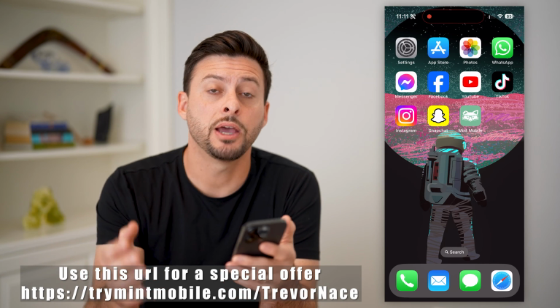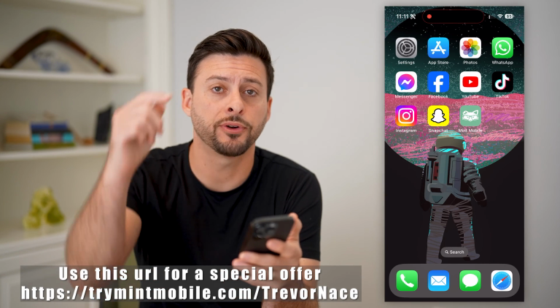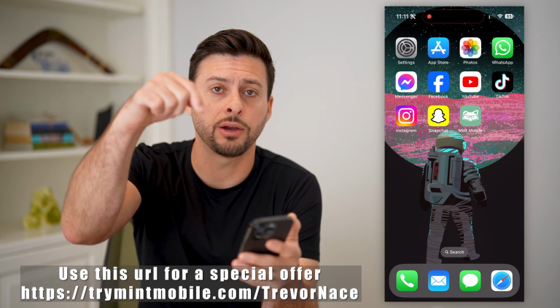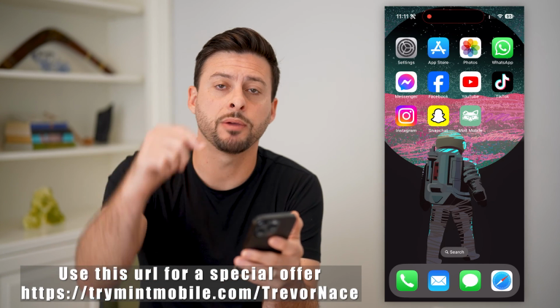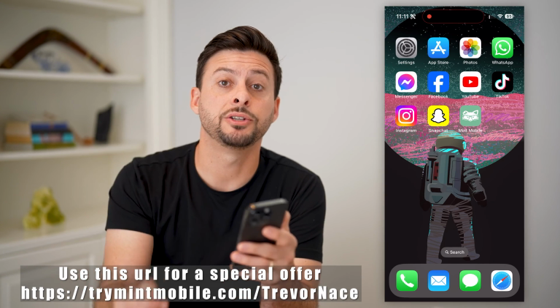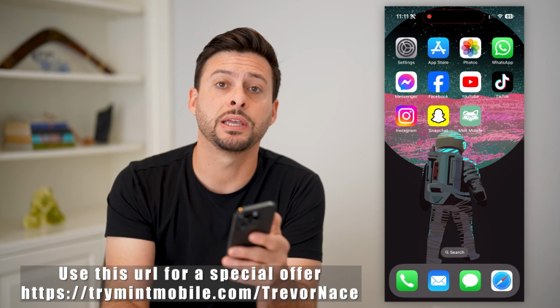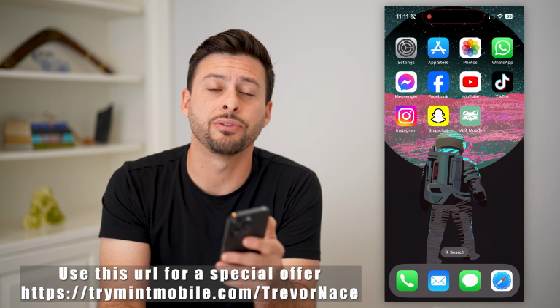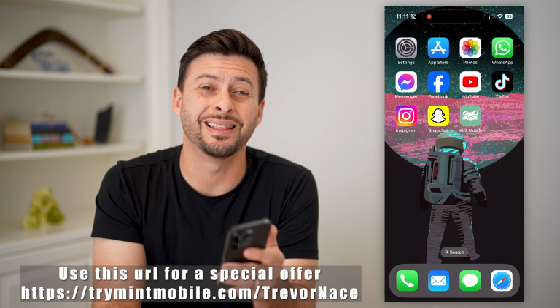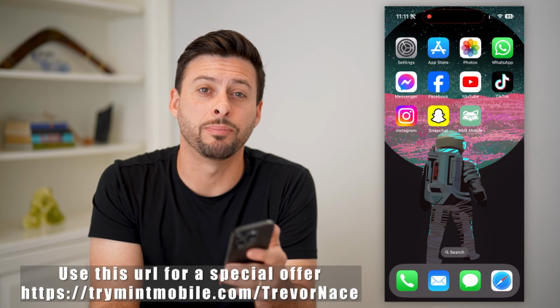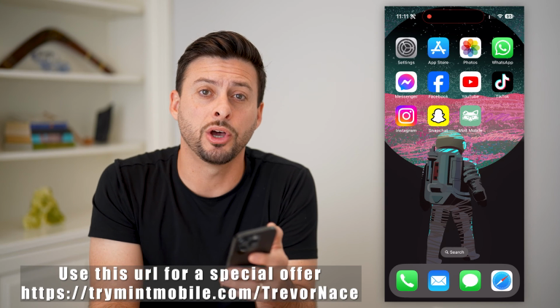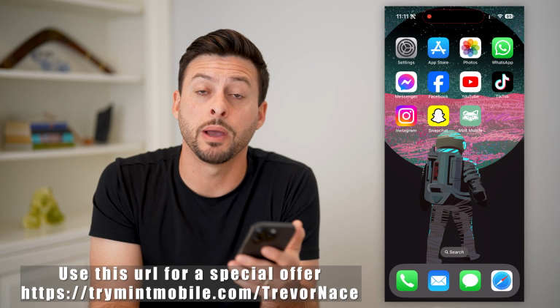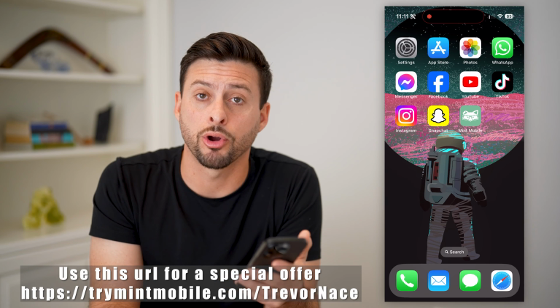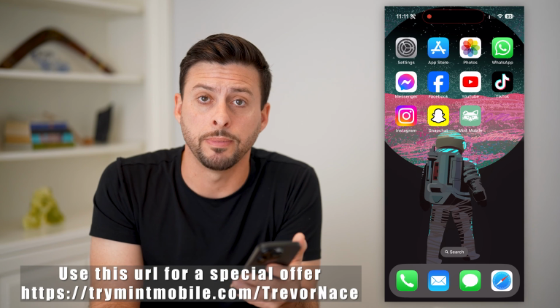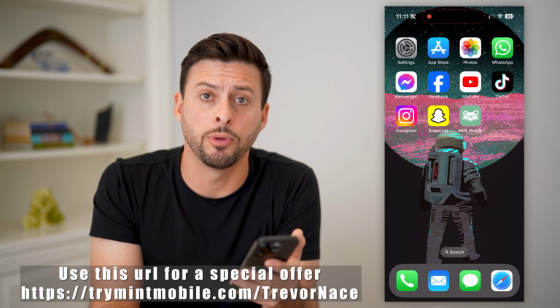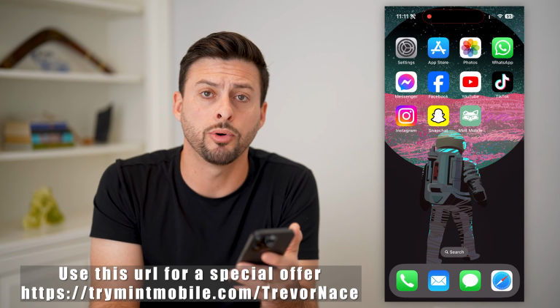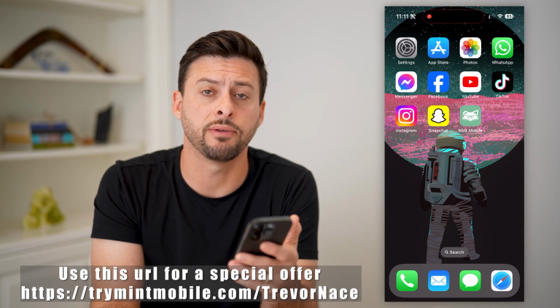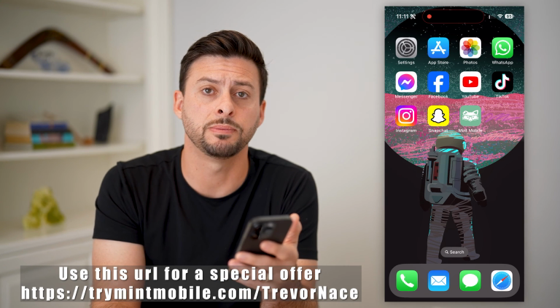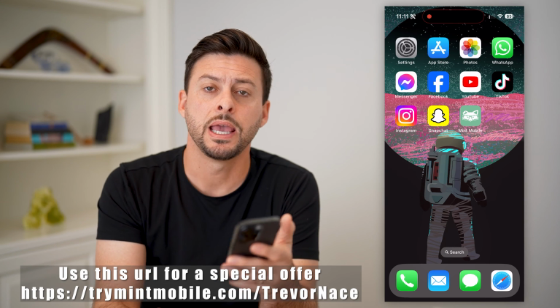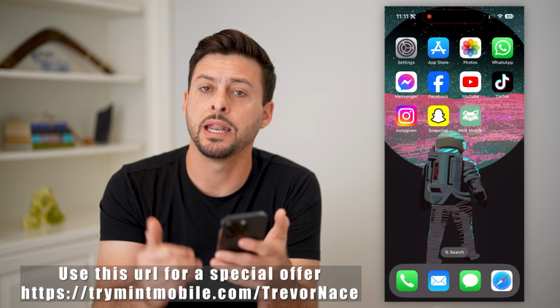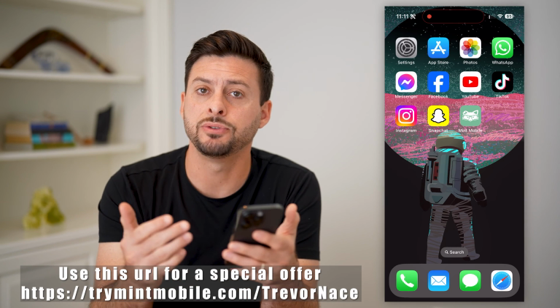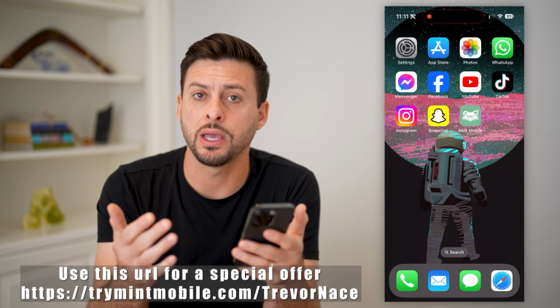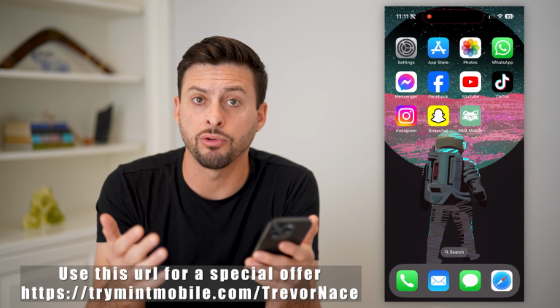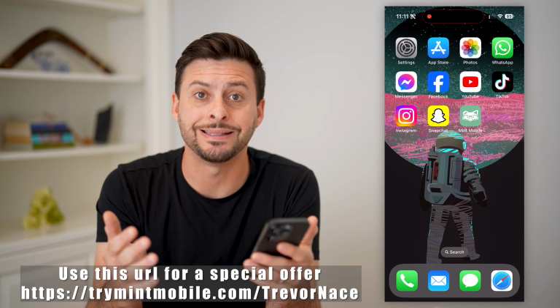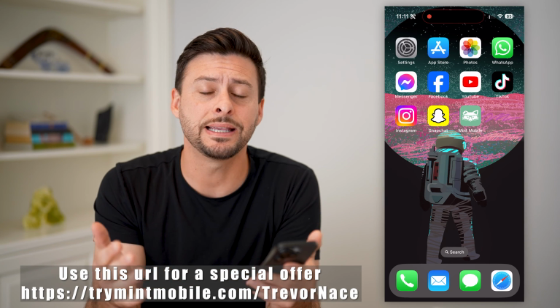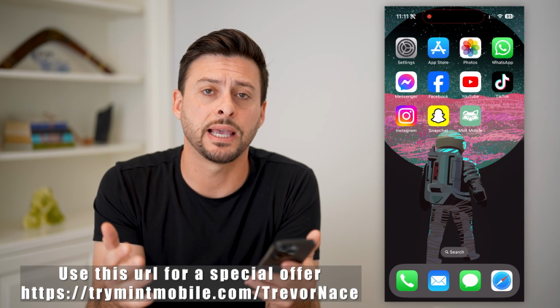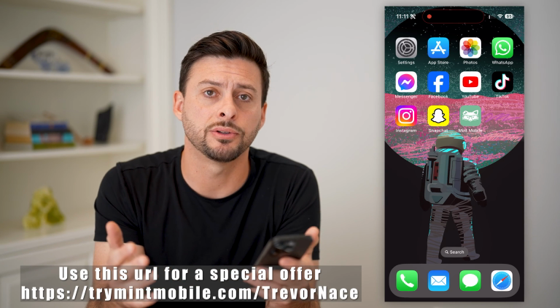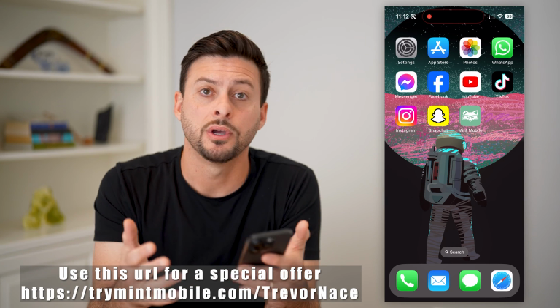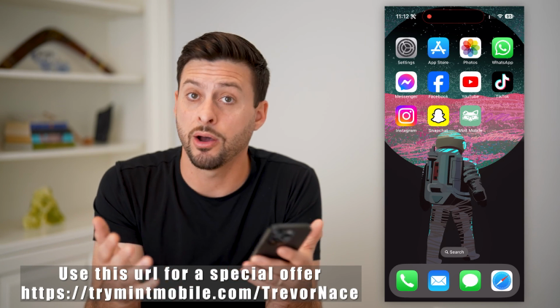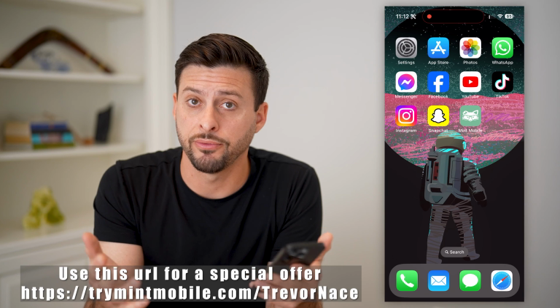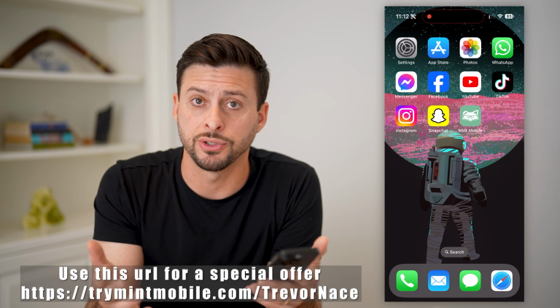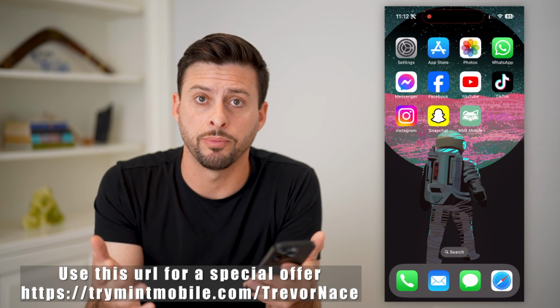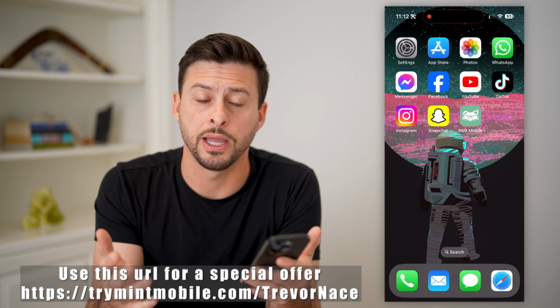Now, first, I recommend checking out the link below. My partner, Mint Mobile, gave it to me, and it gives you a great discount off of your cell plan.